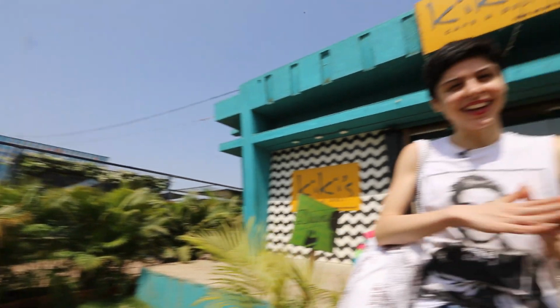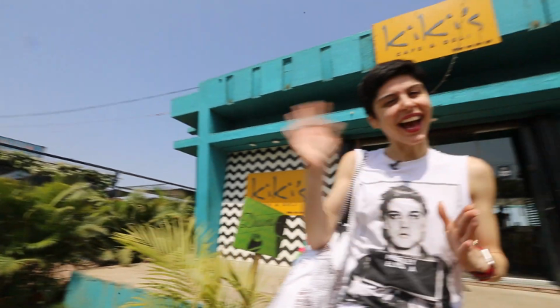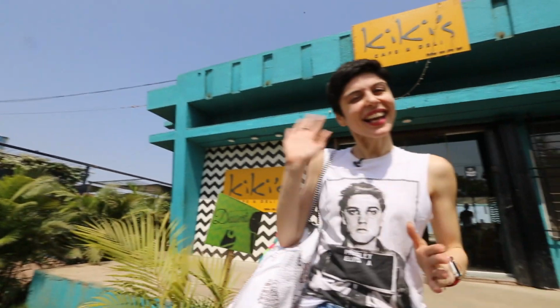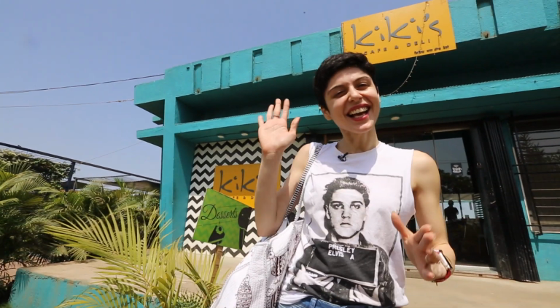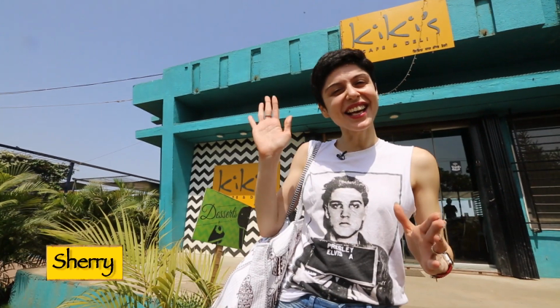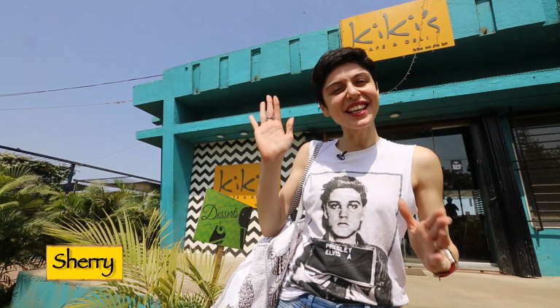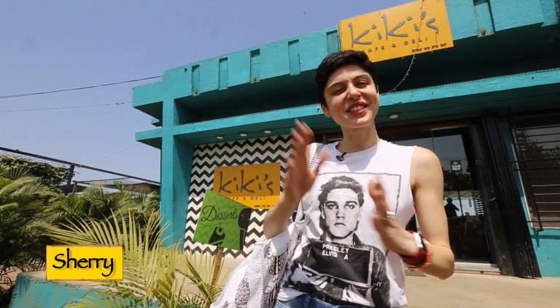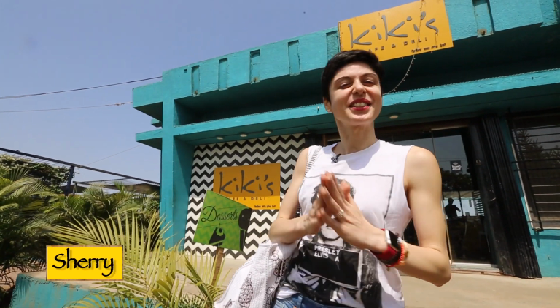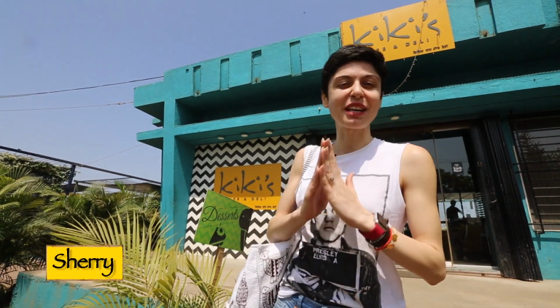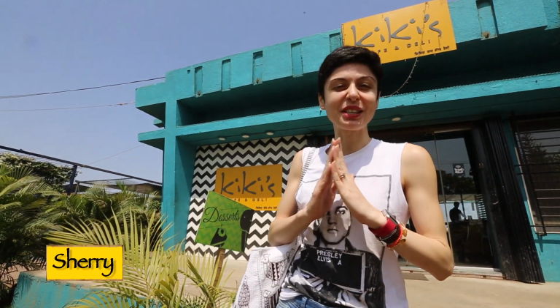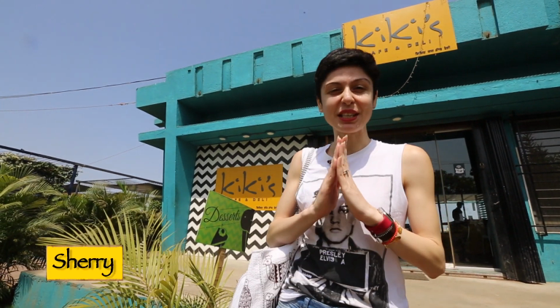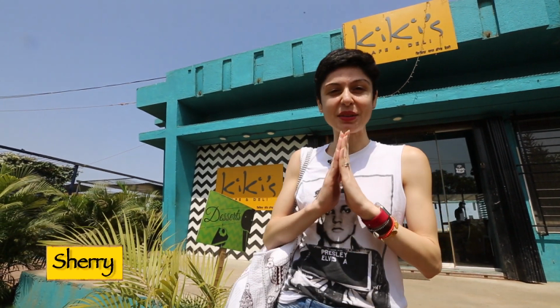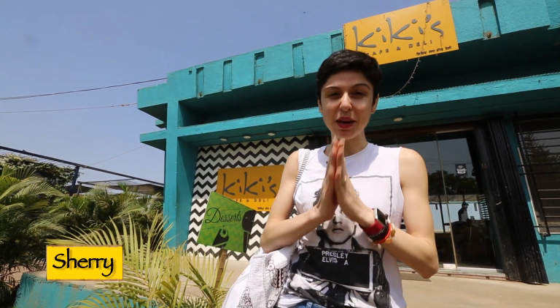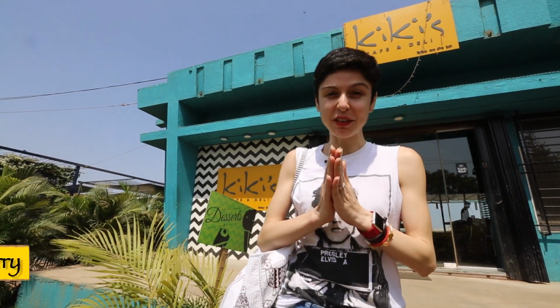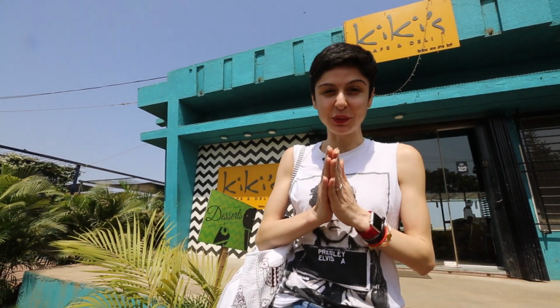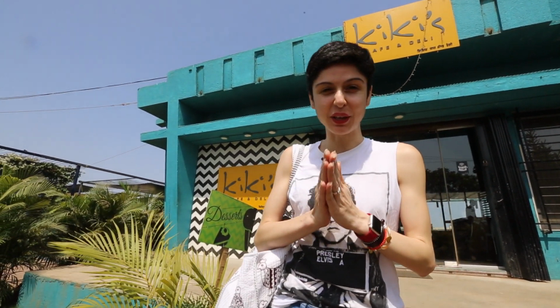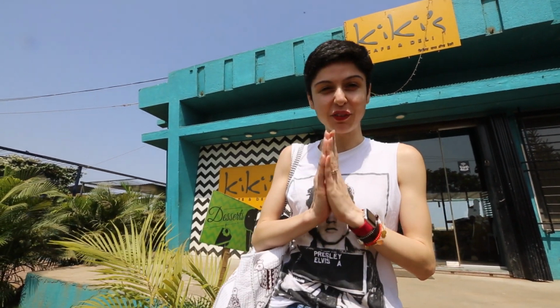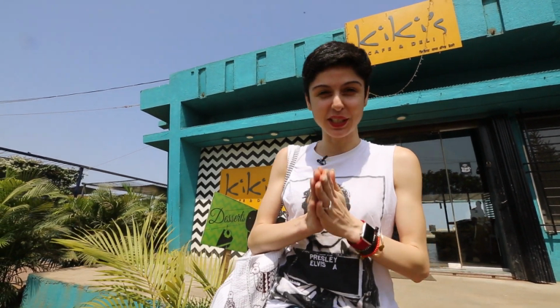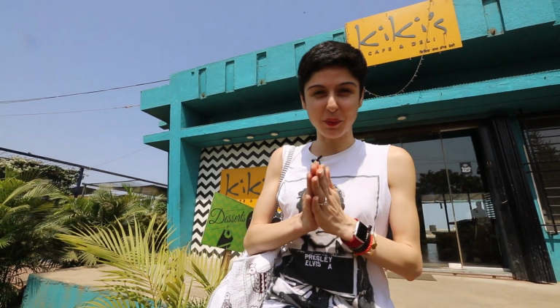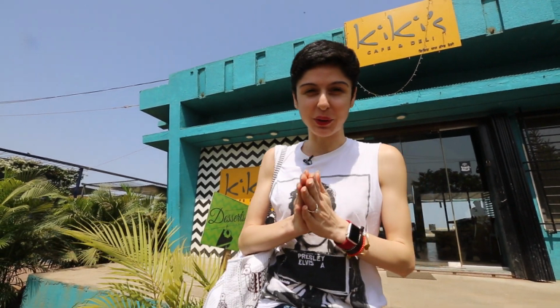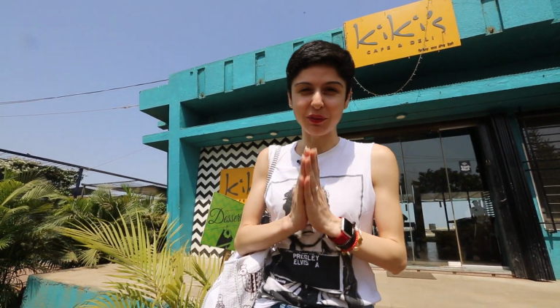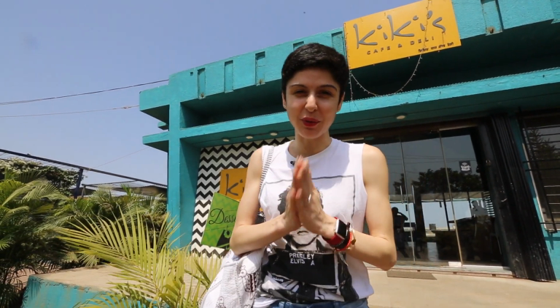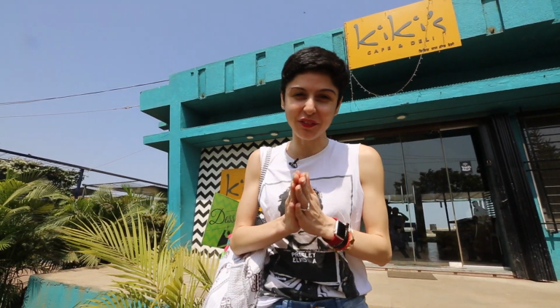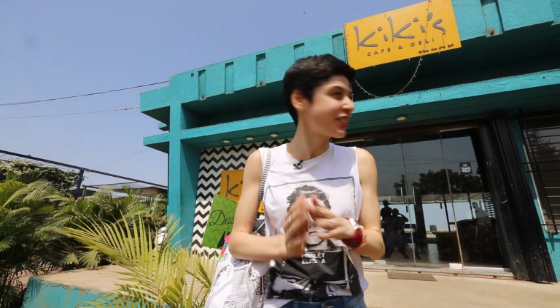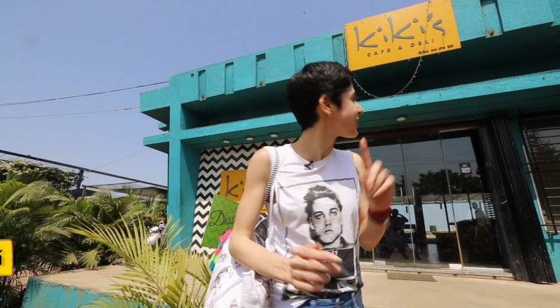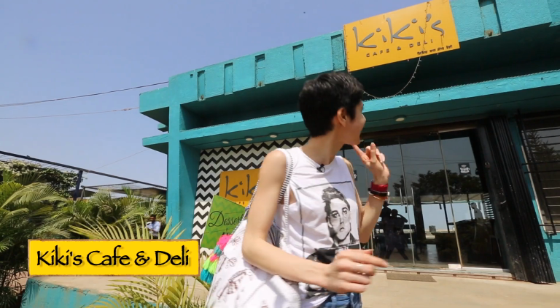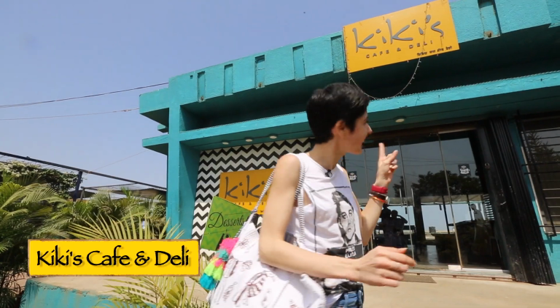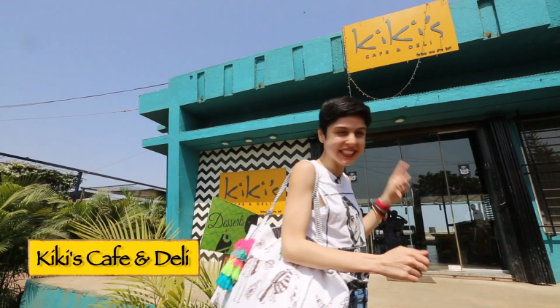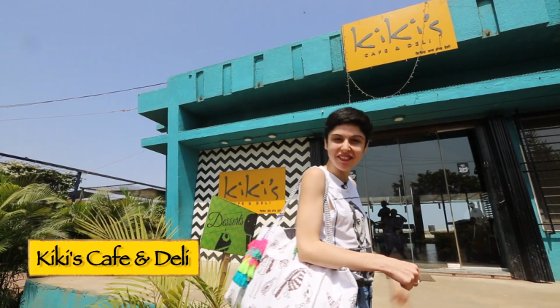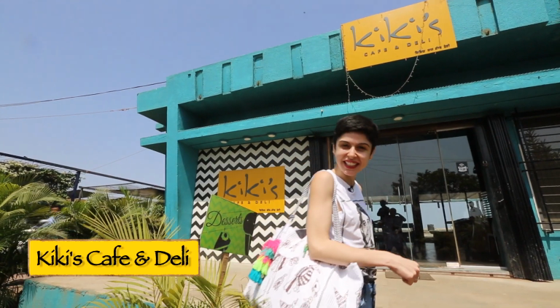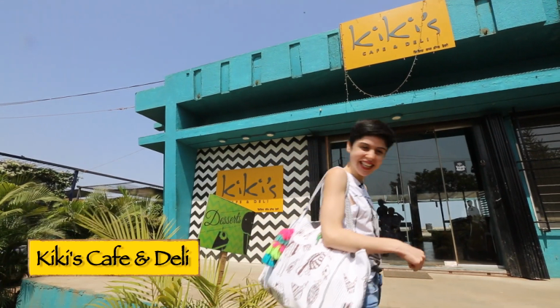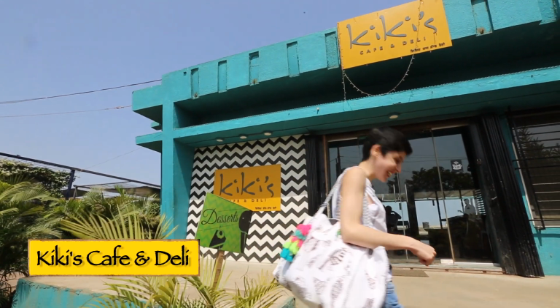Hi guys! It's time to eat some yummy food and first up we're going for breakfast to Kiki's Cafe in Delhi.